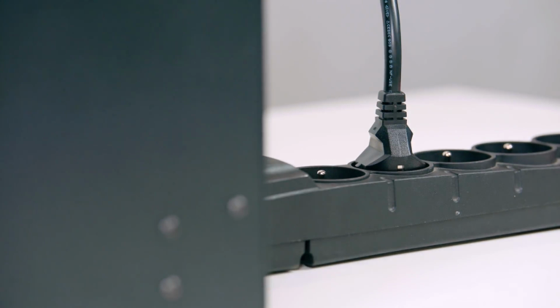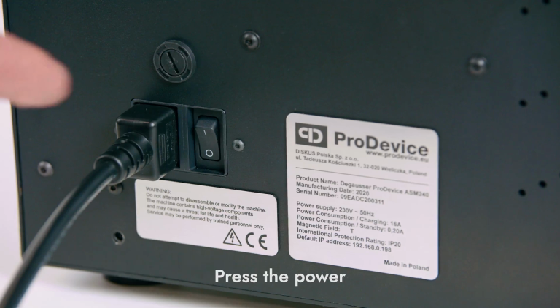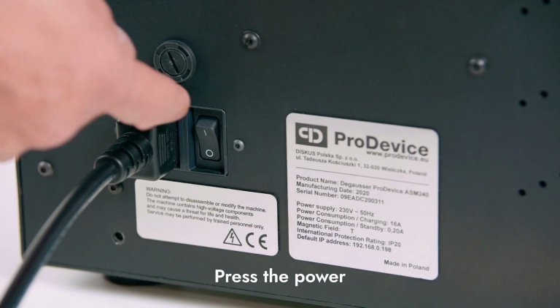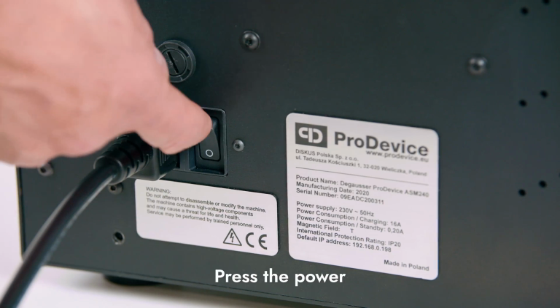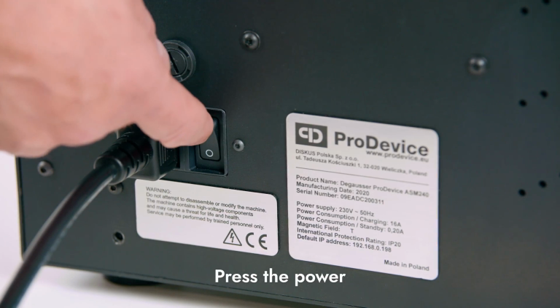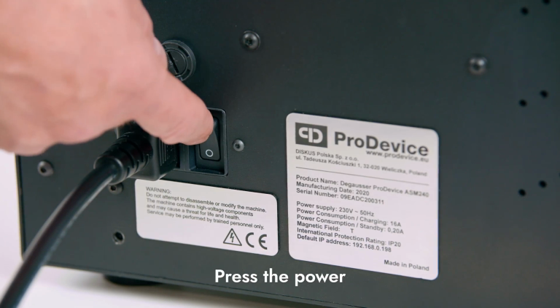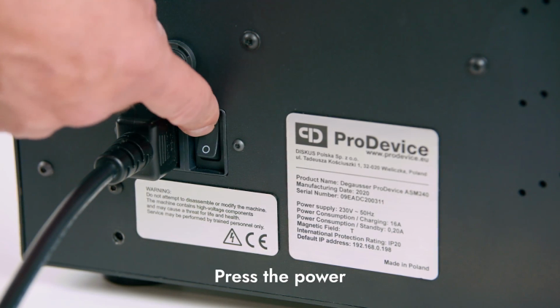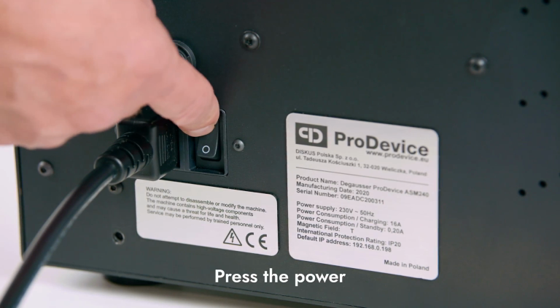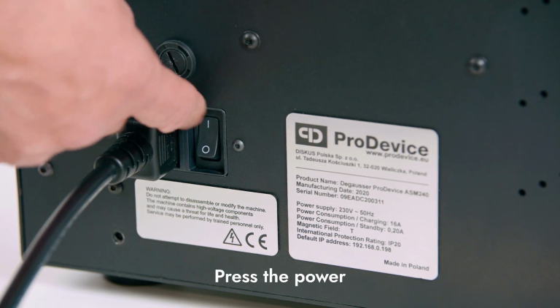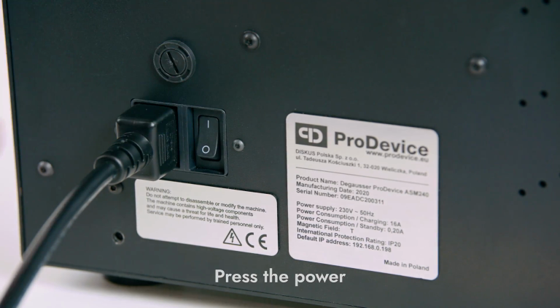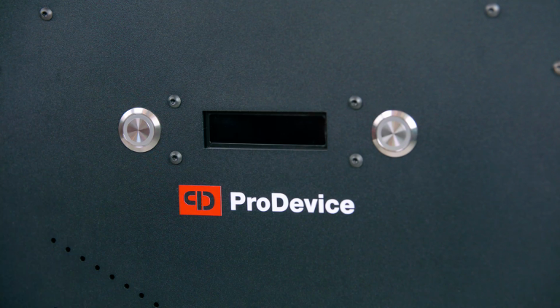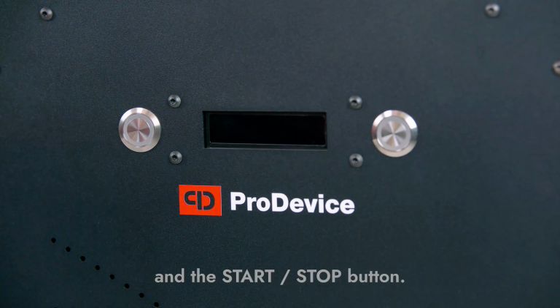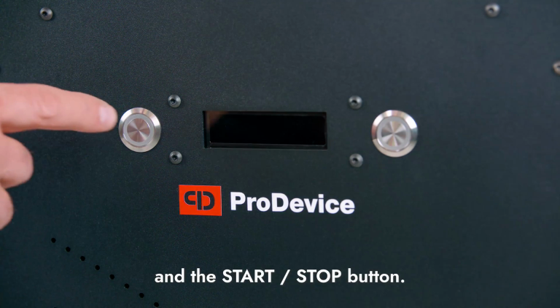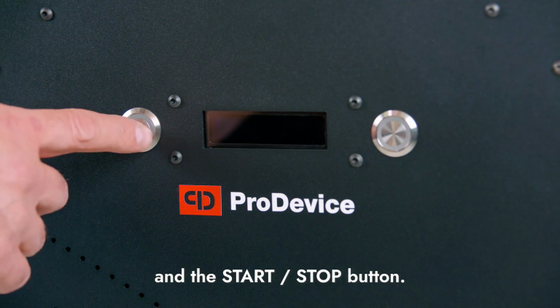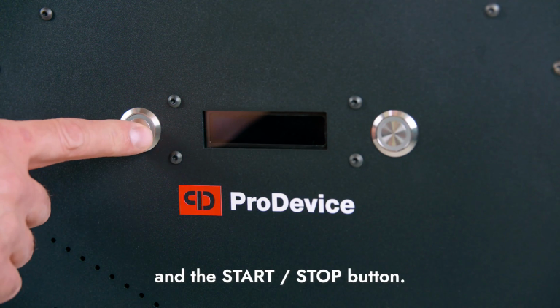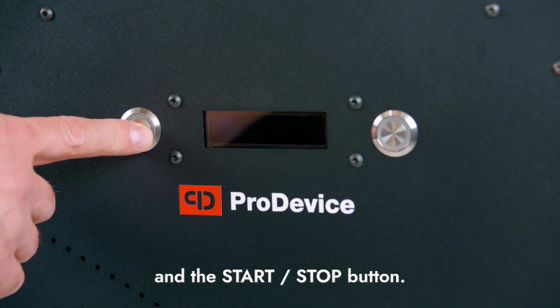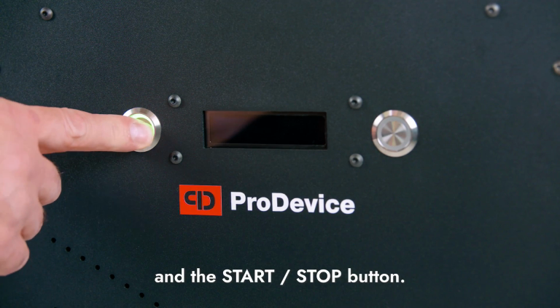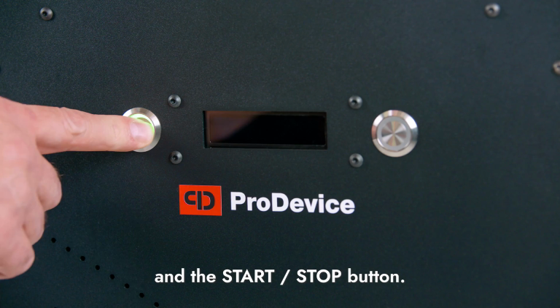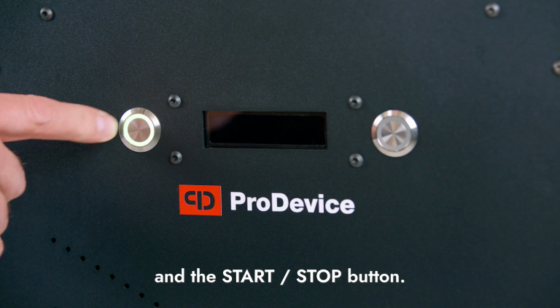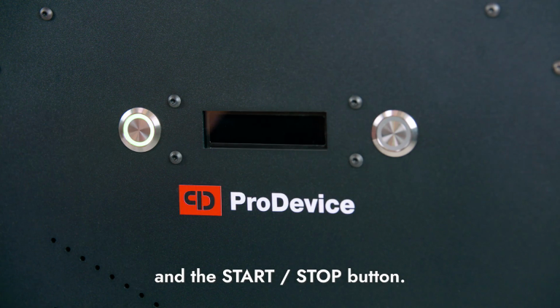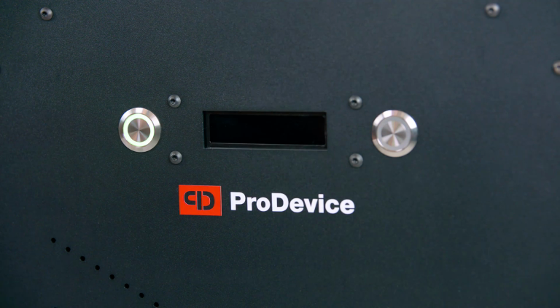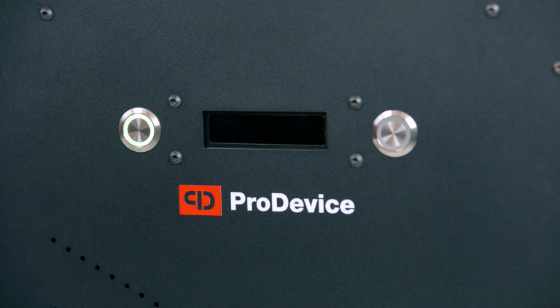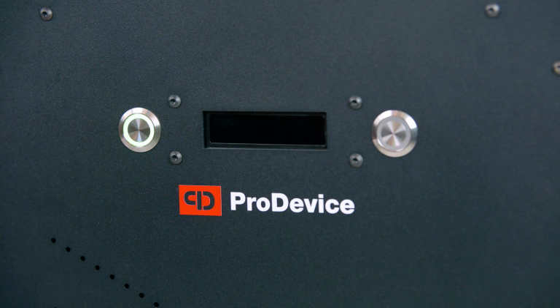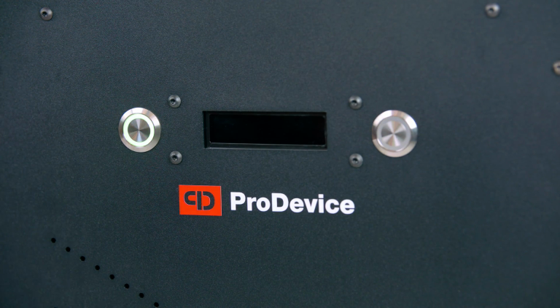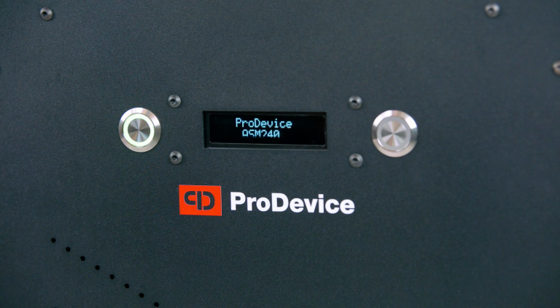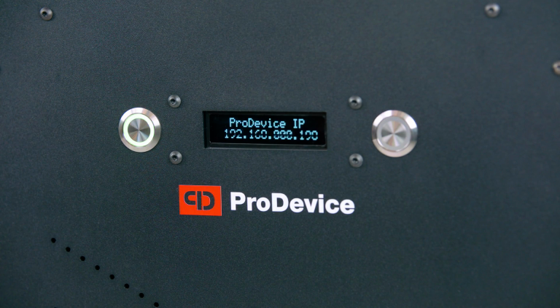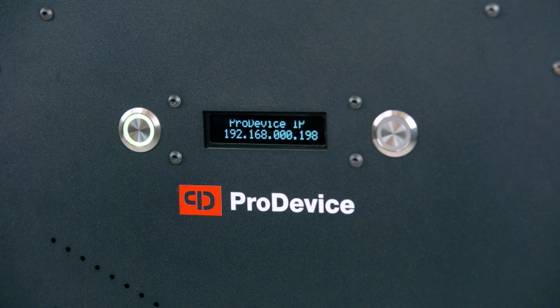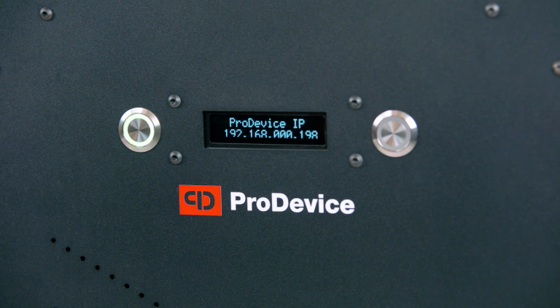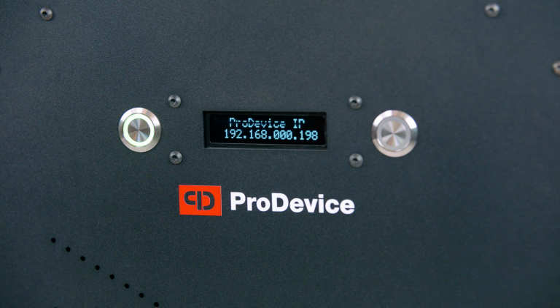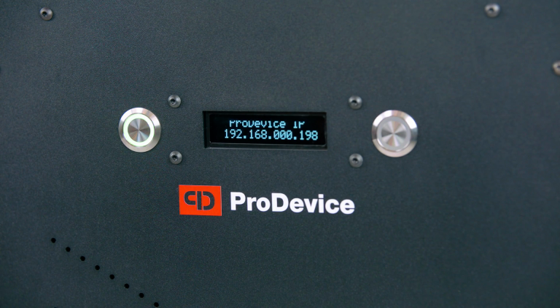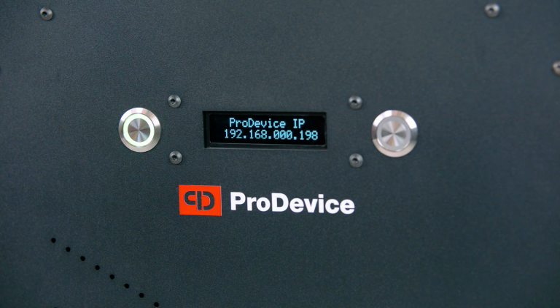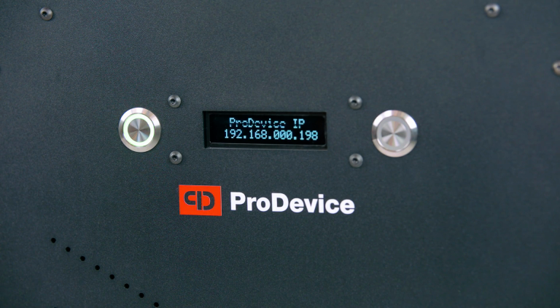Press the power button and then the start-stop button. Wait for the device to be ready for operation.